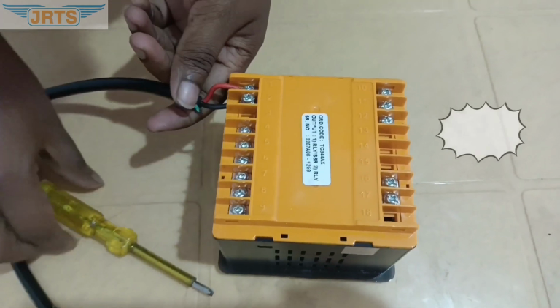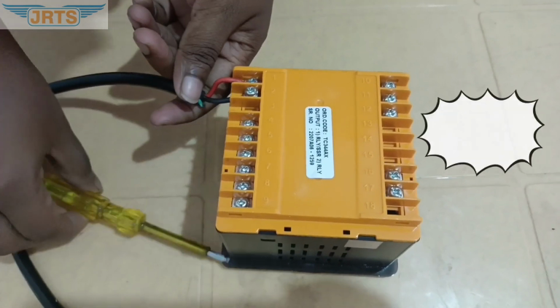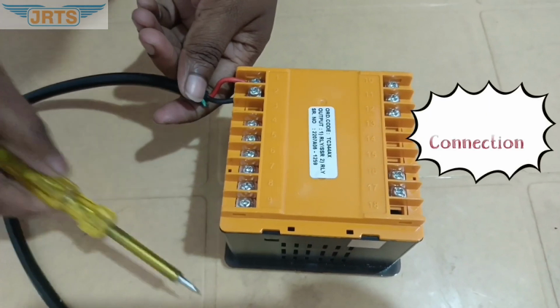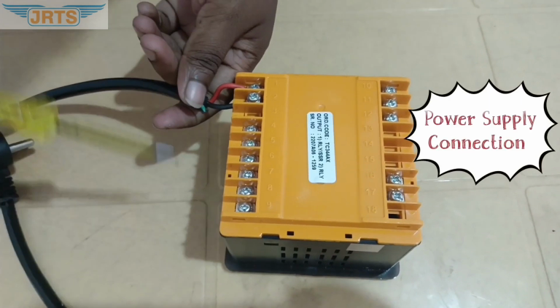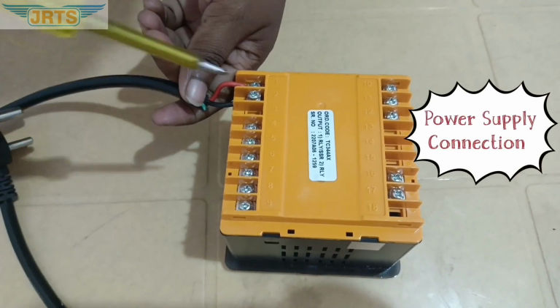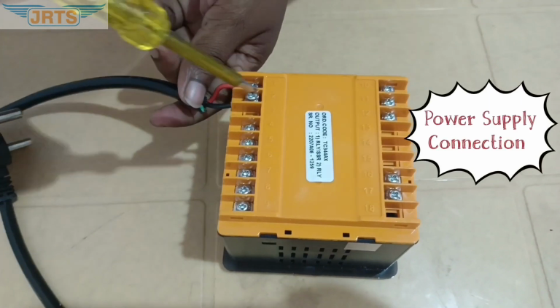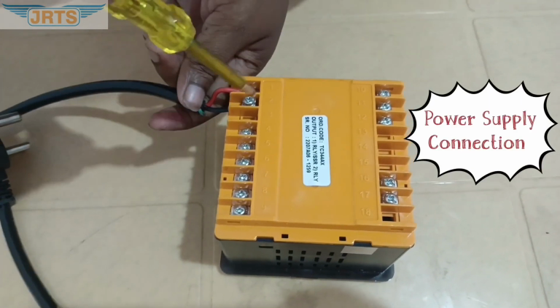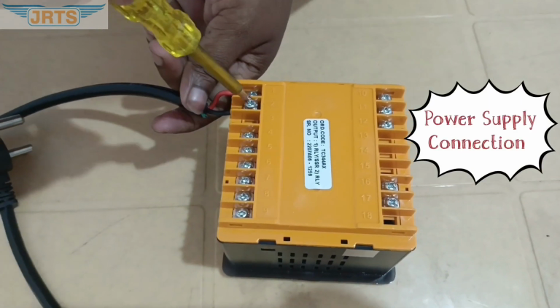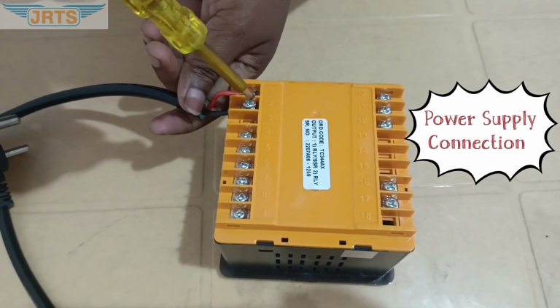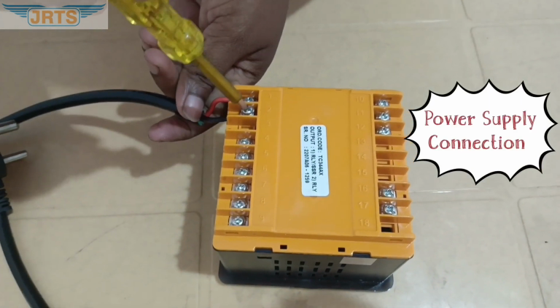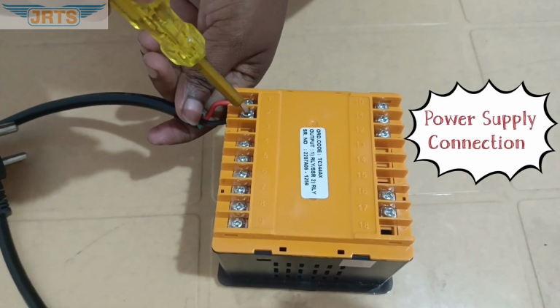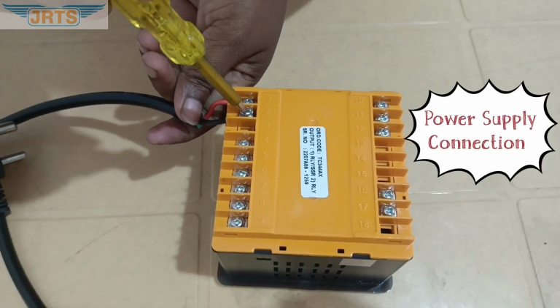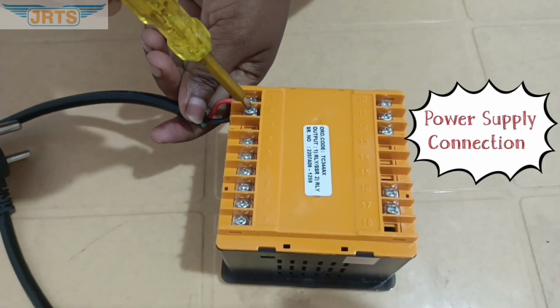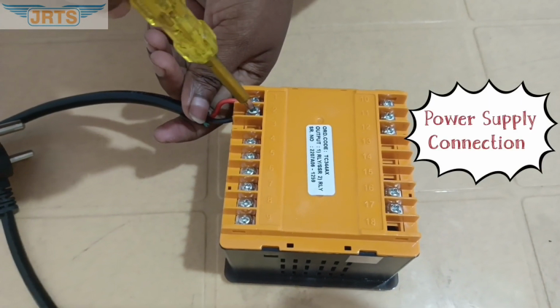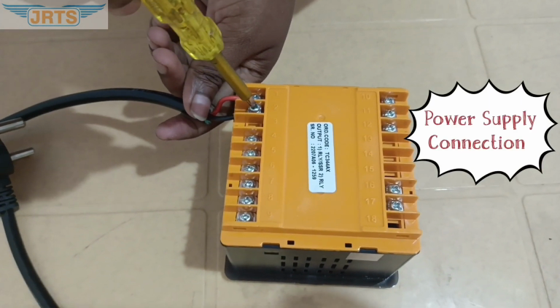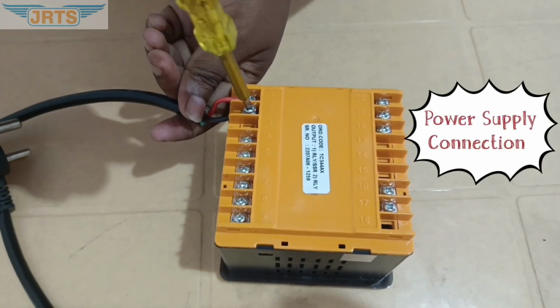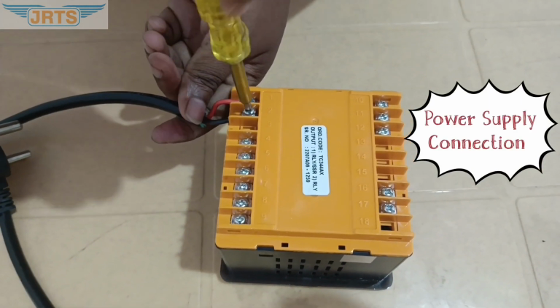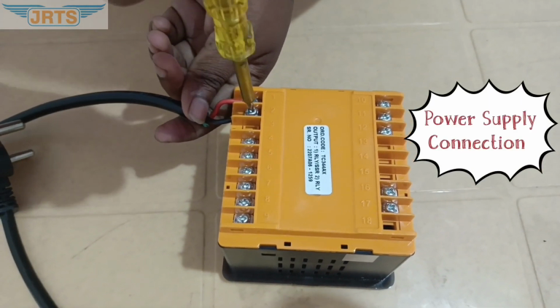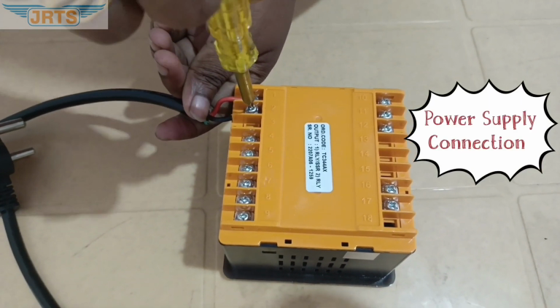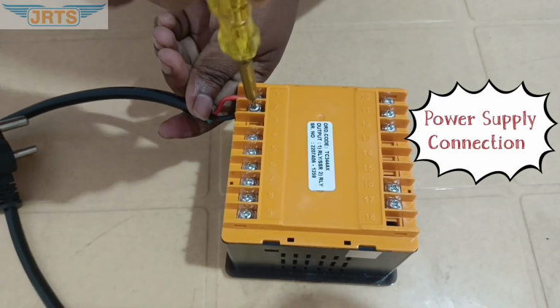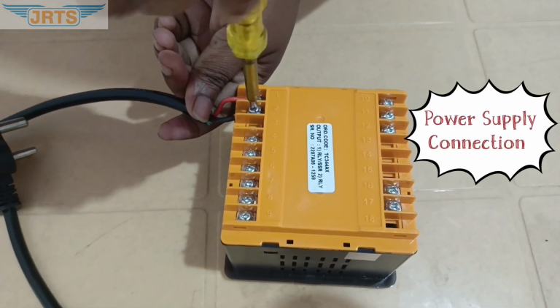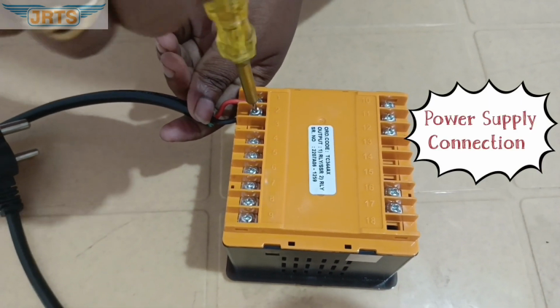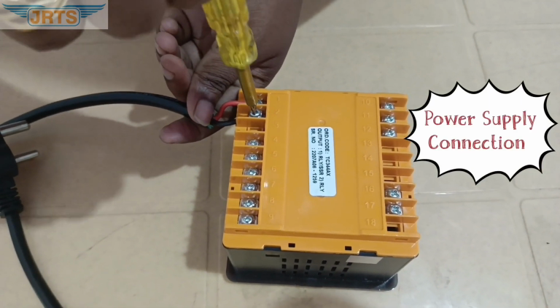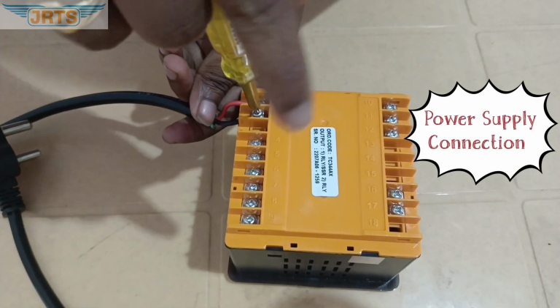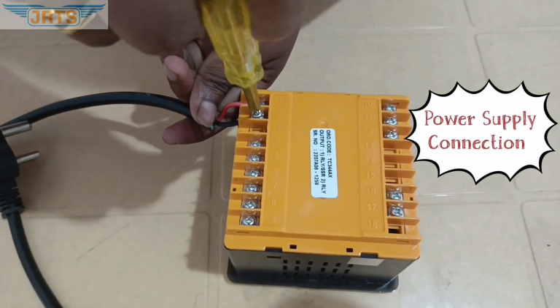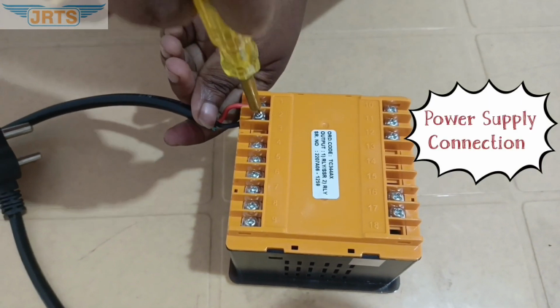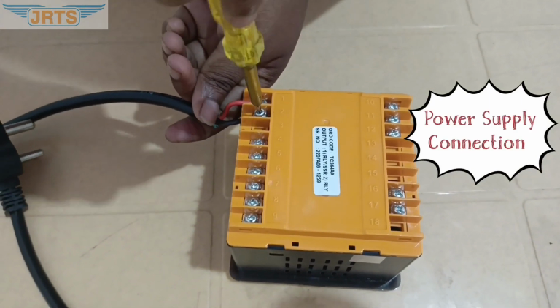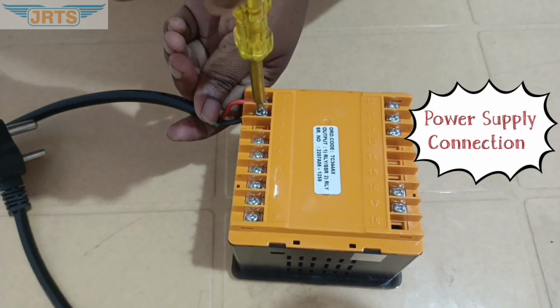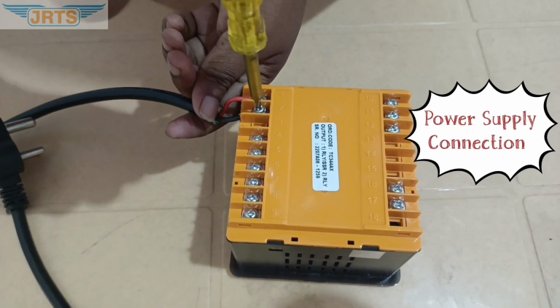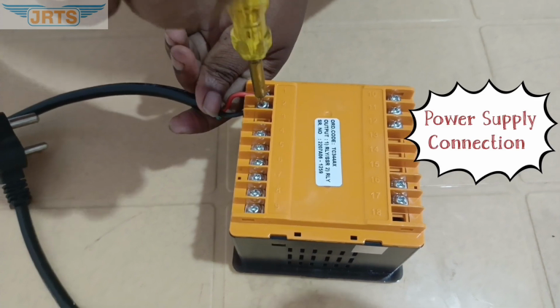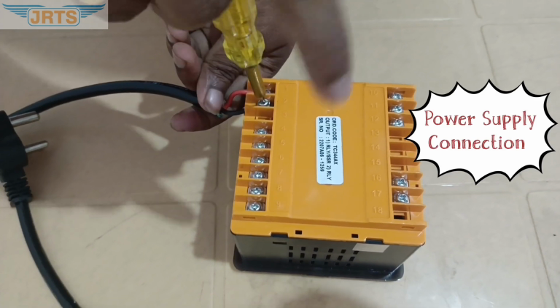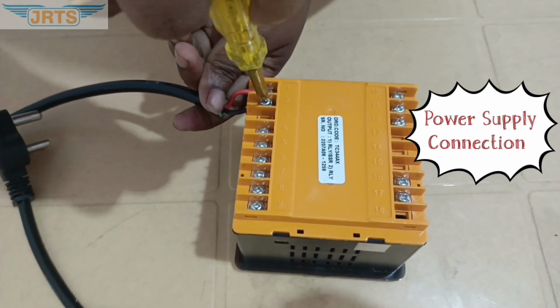Let's connect the input power supply to Terminal 1 and Terminal 2.